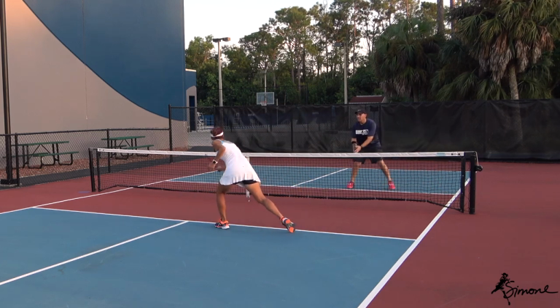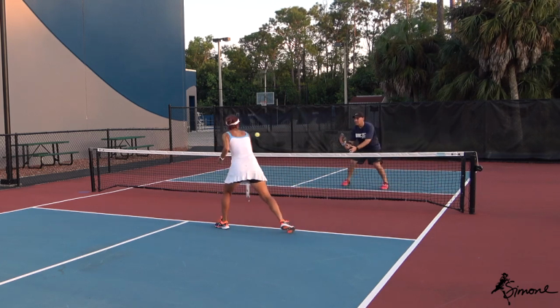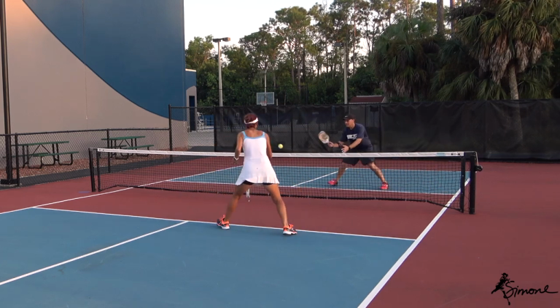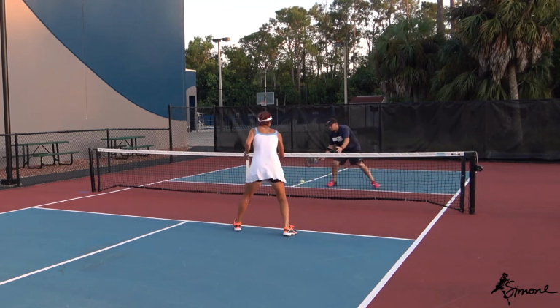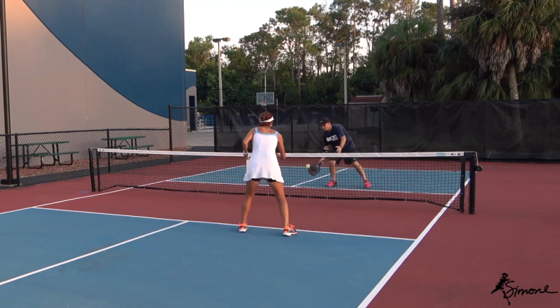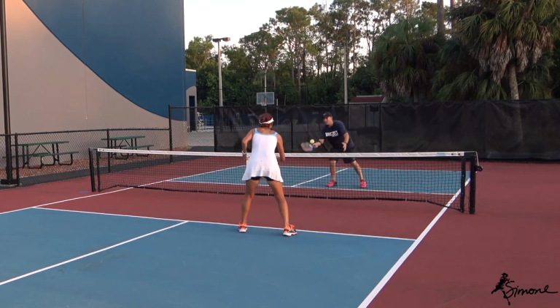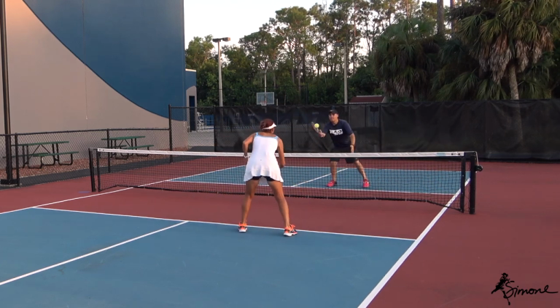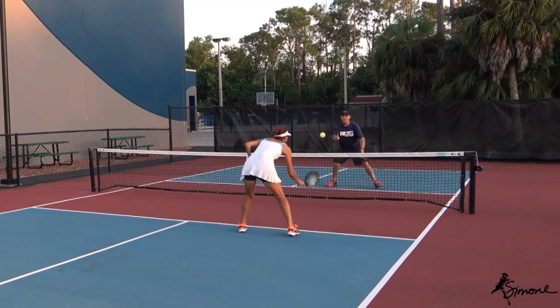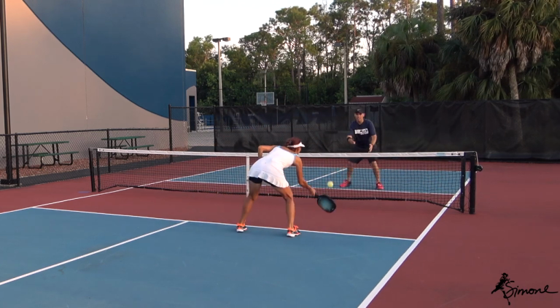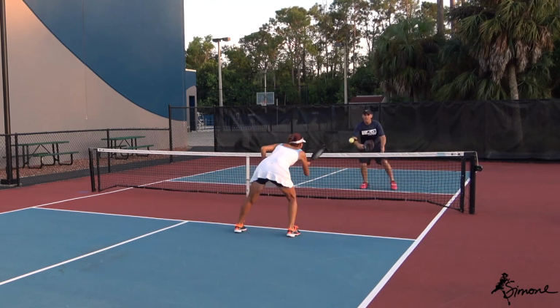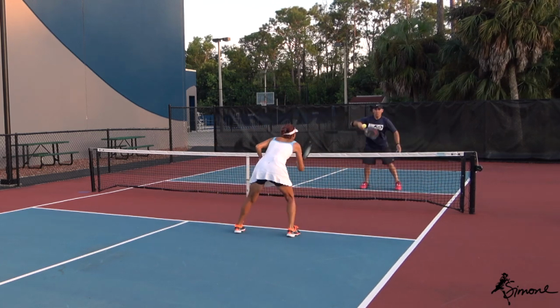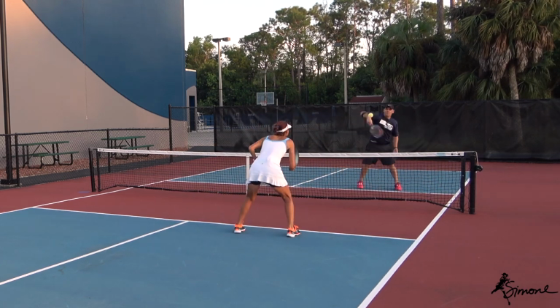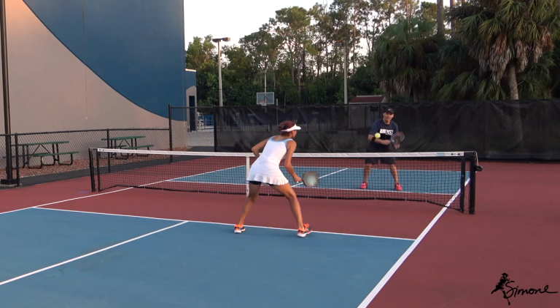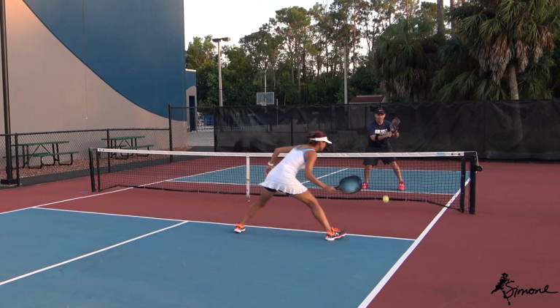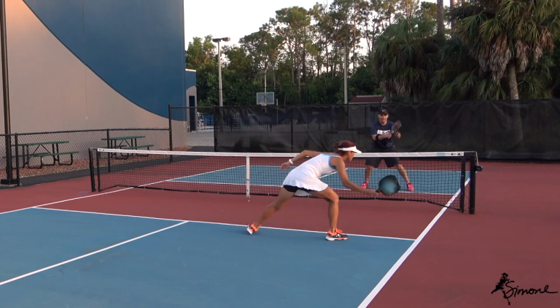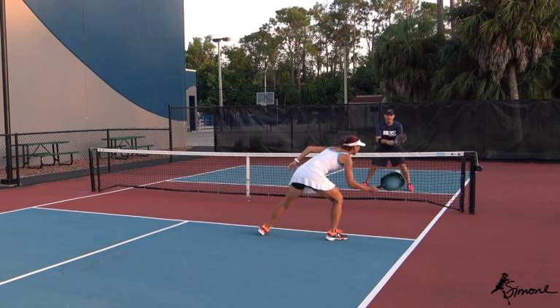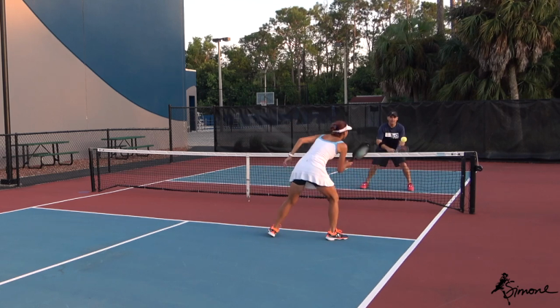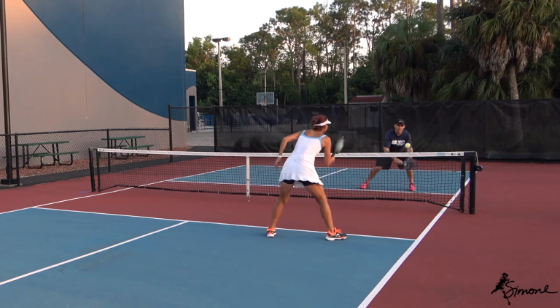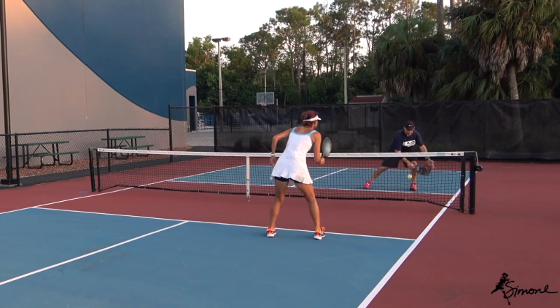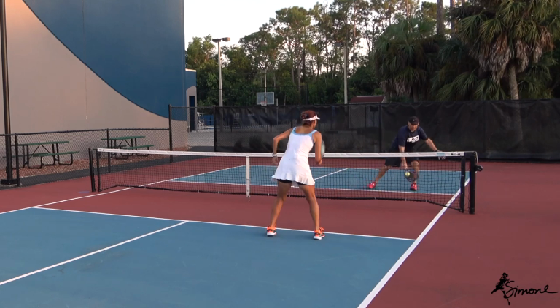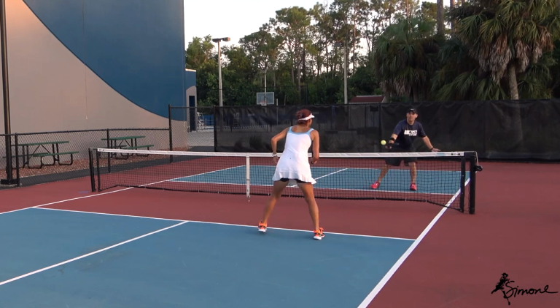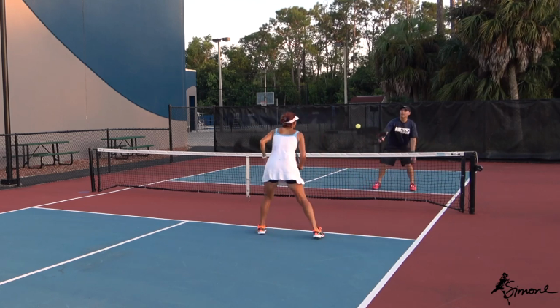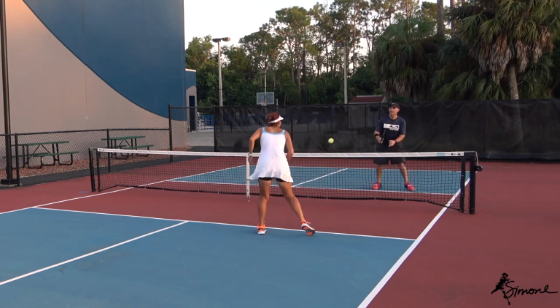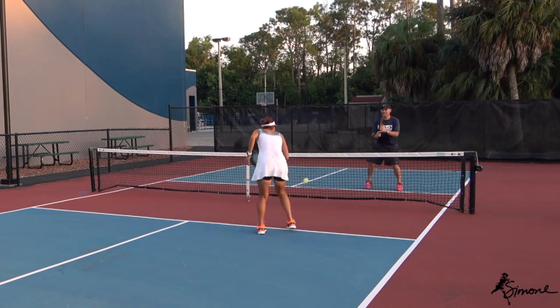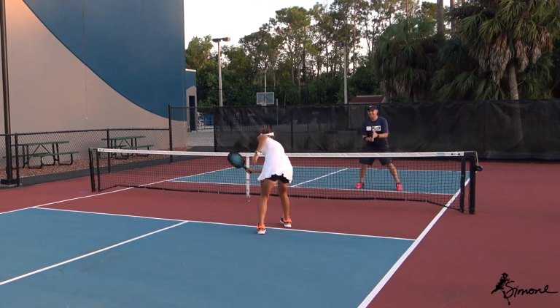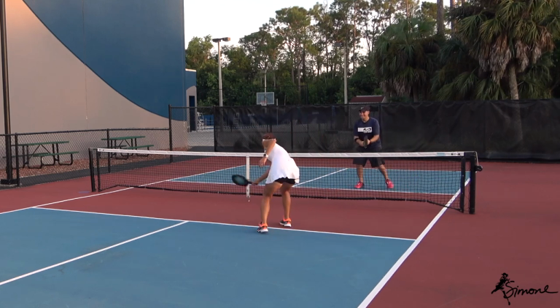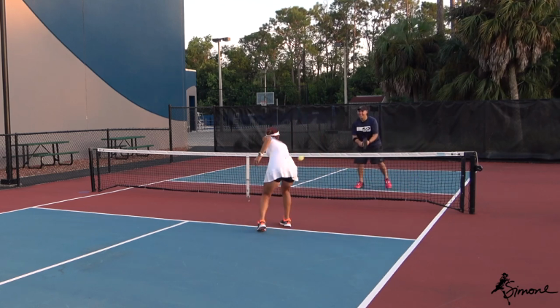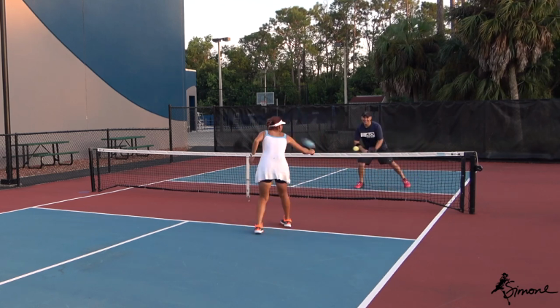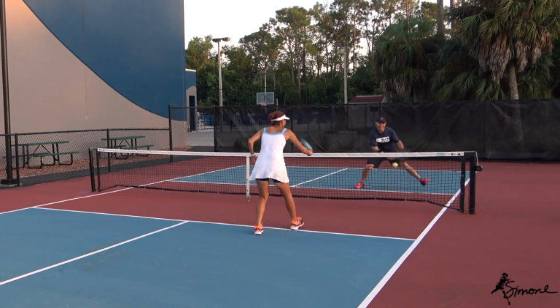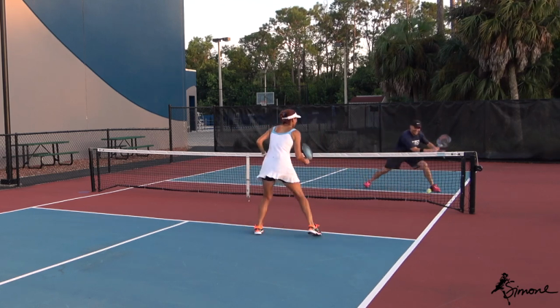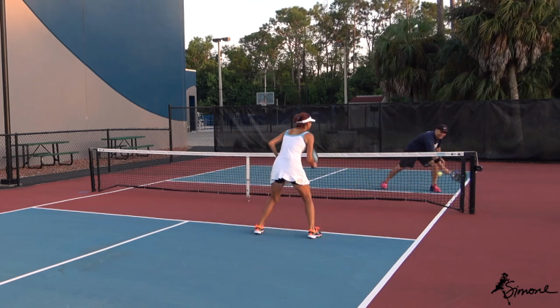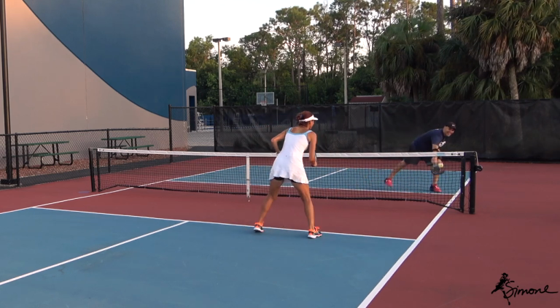Now recover, paddle up. Nice block. One motion — we'll take it.